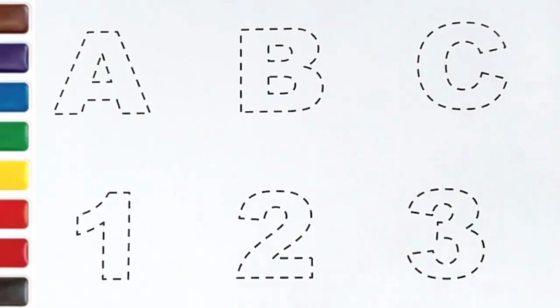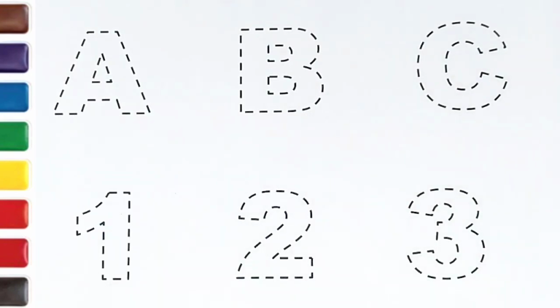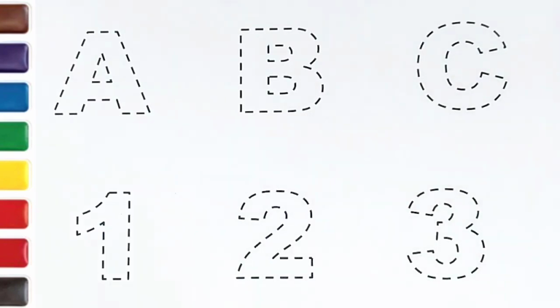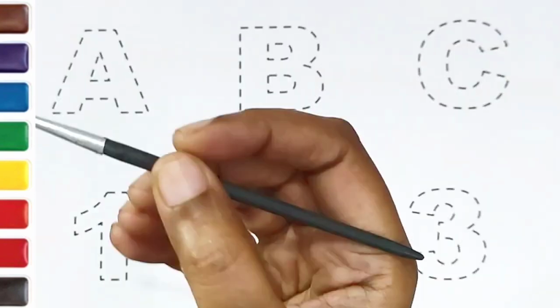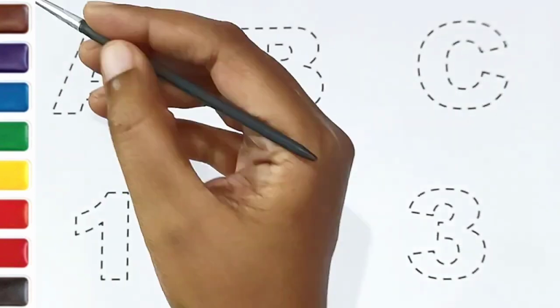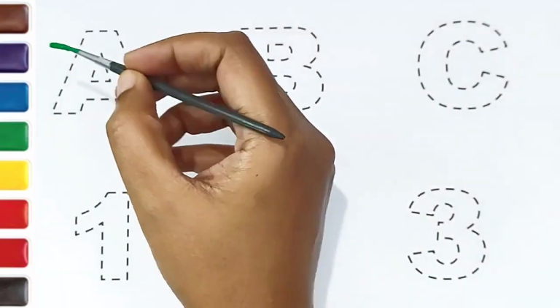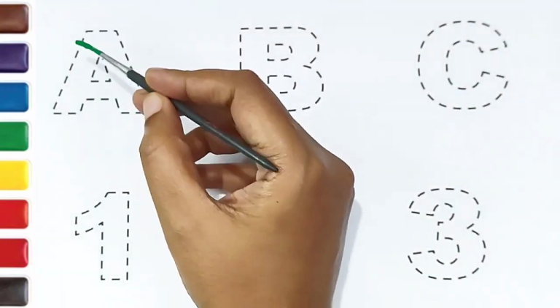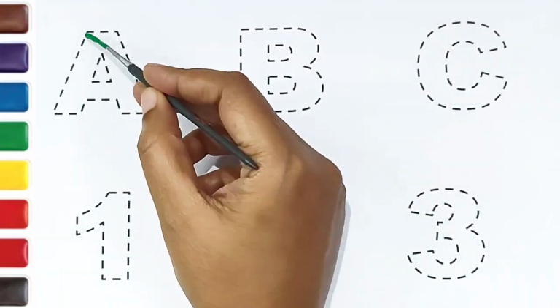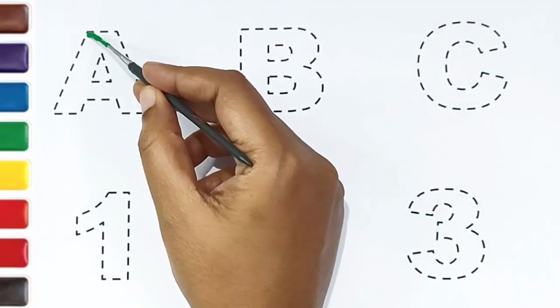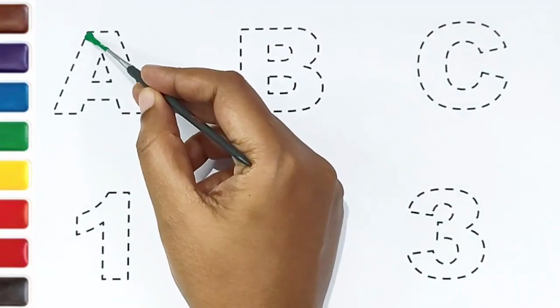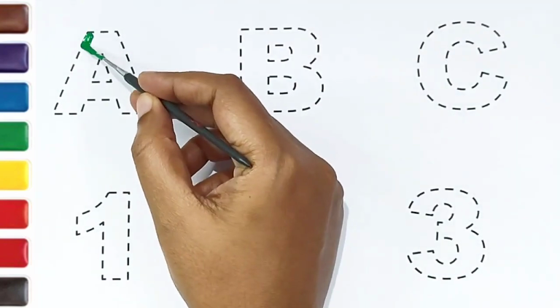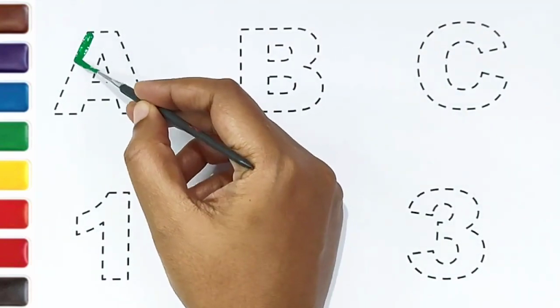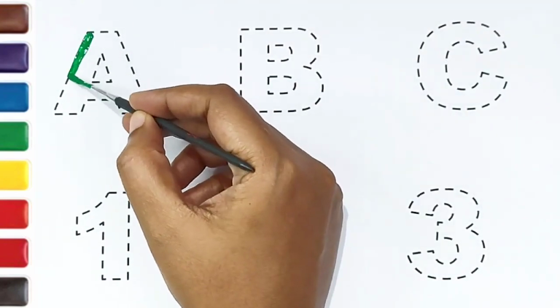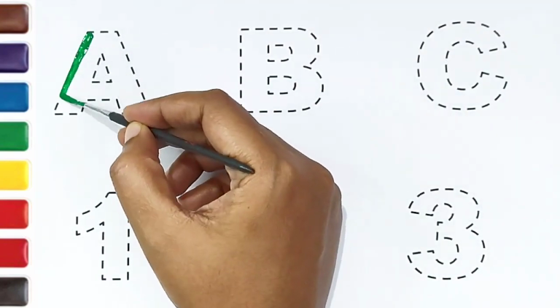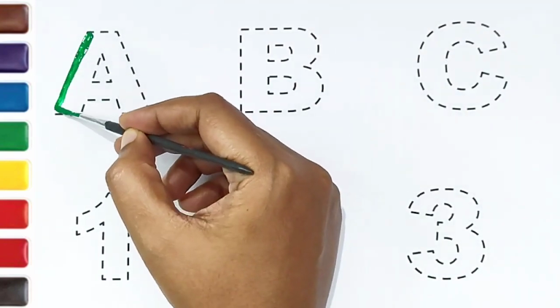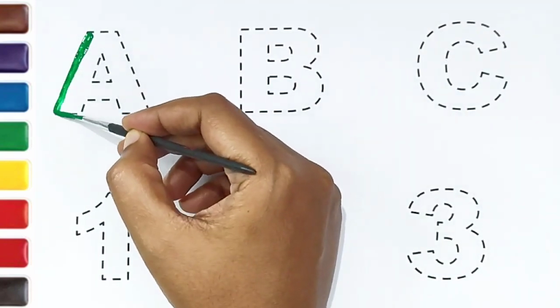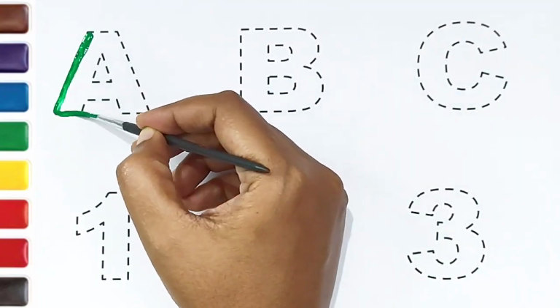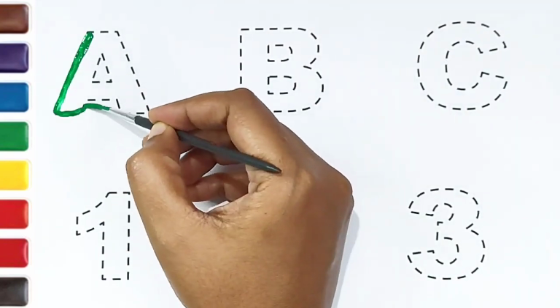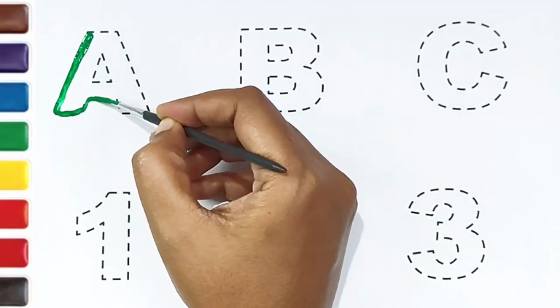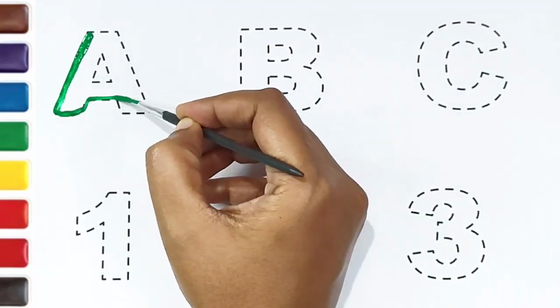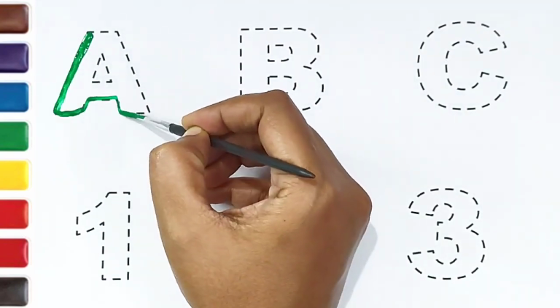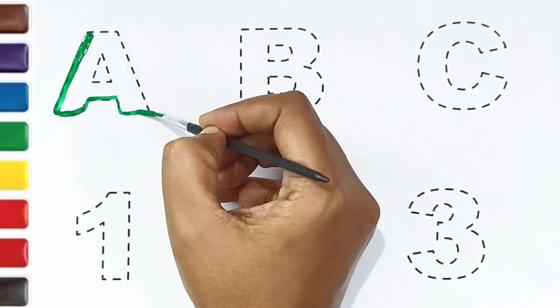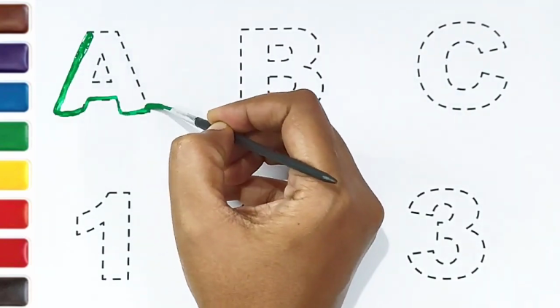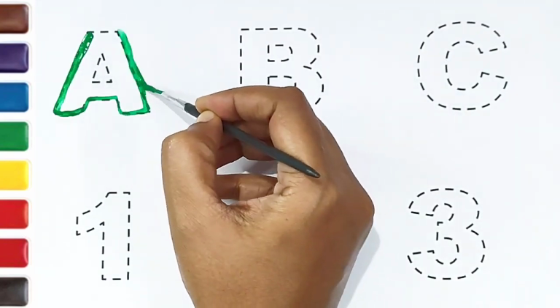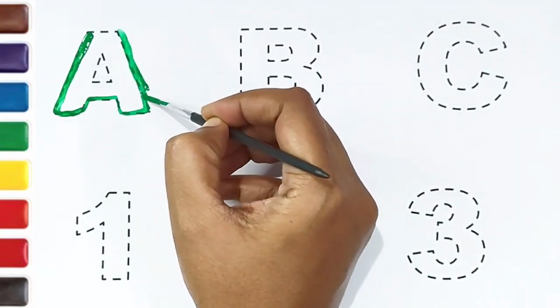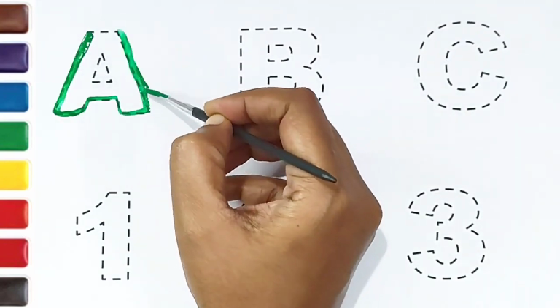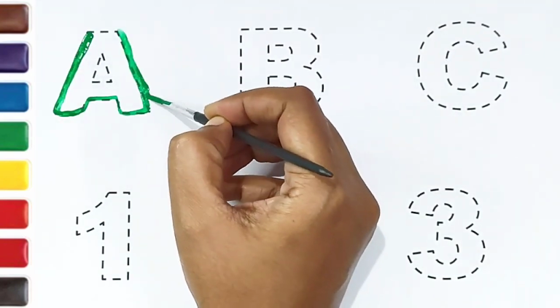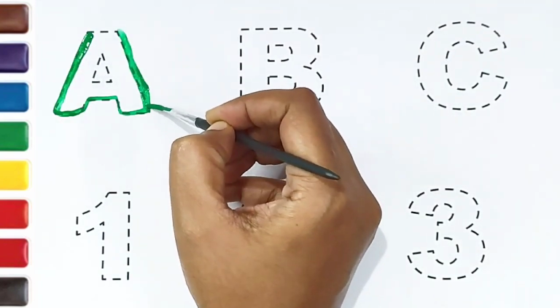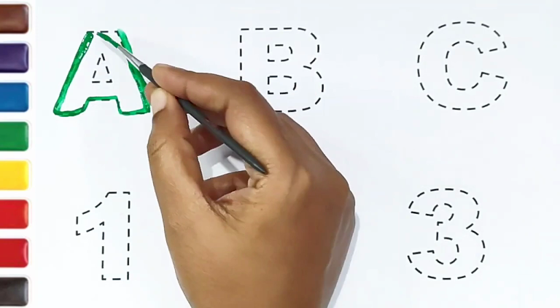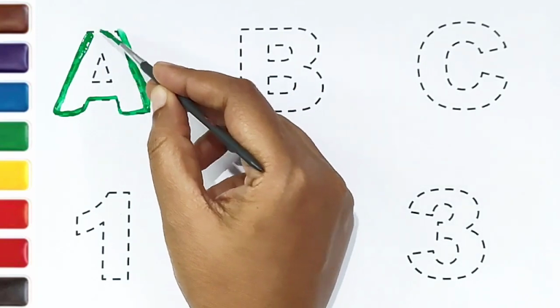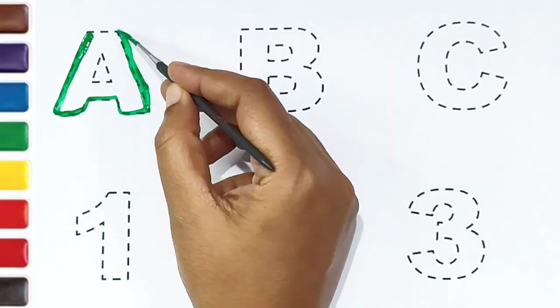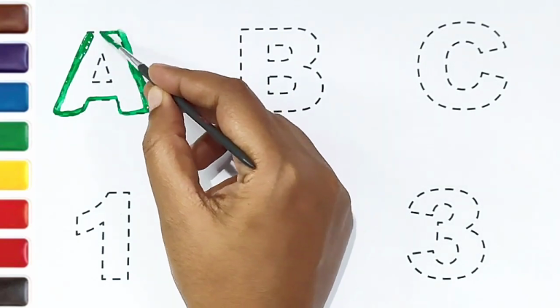Today we can learn the alphabets A, B, C and numbers 1, 2, 3.